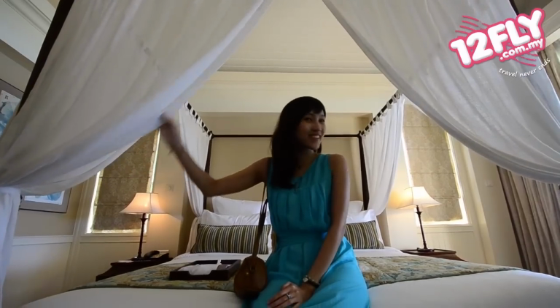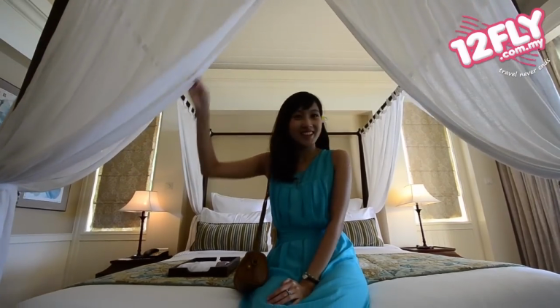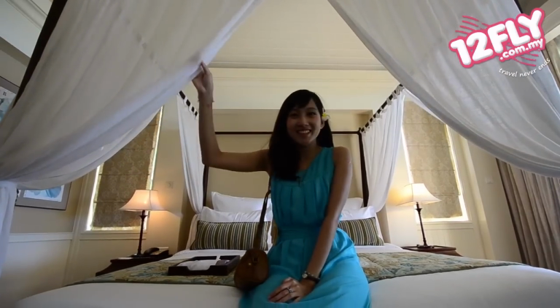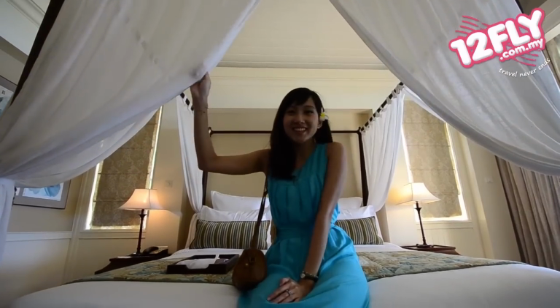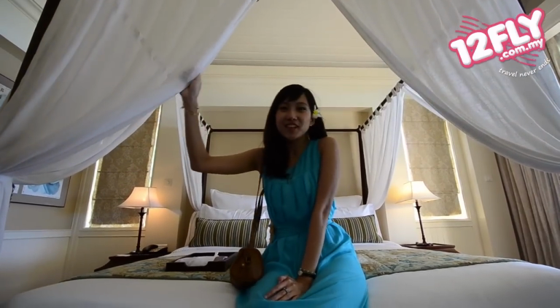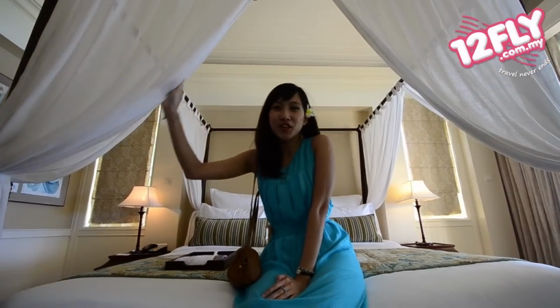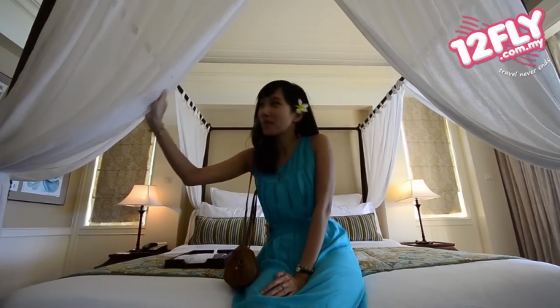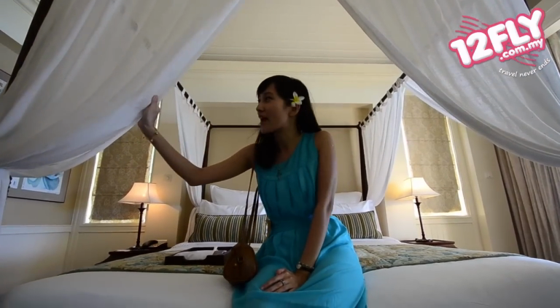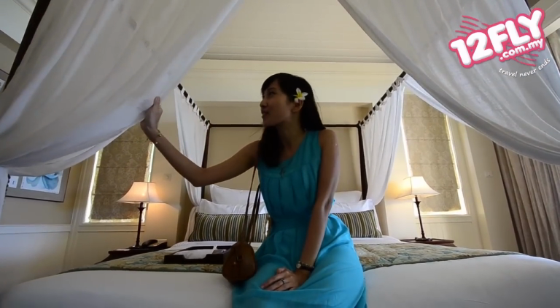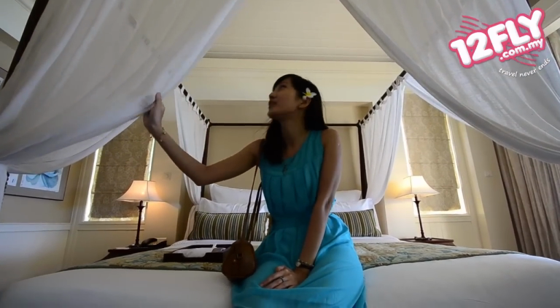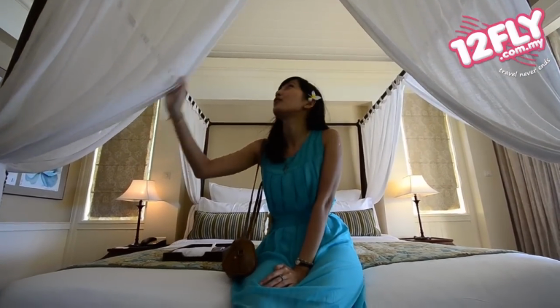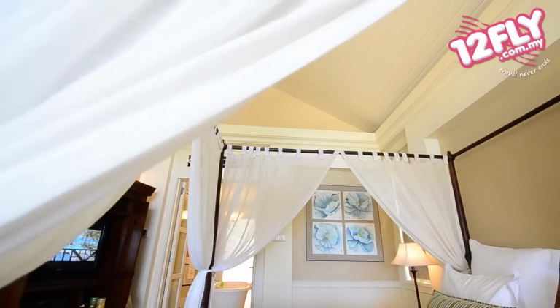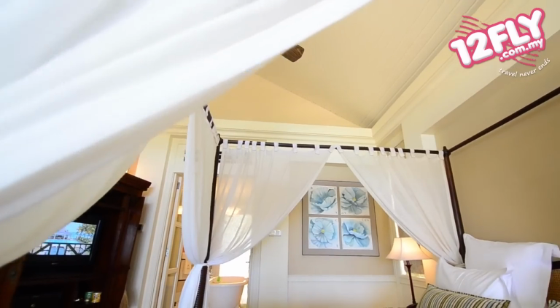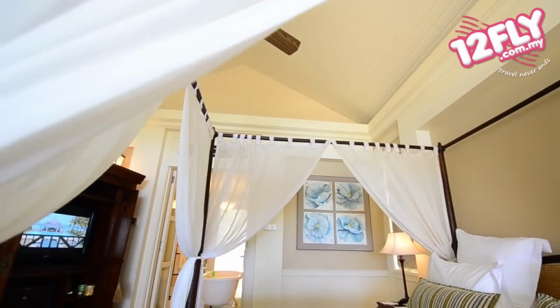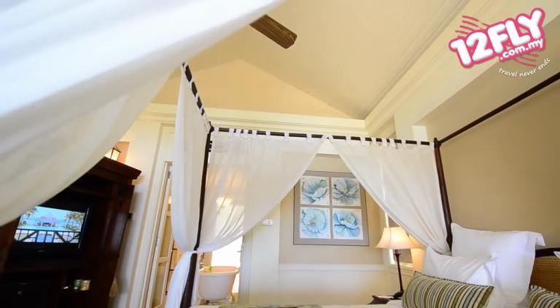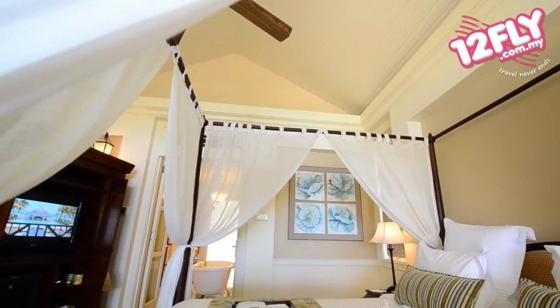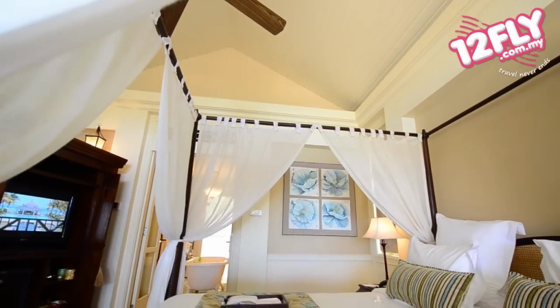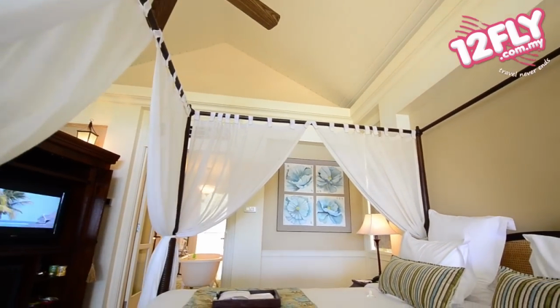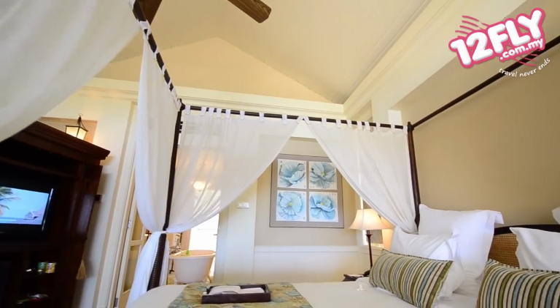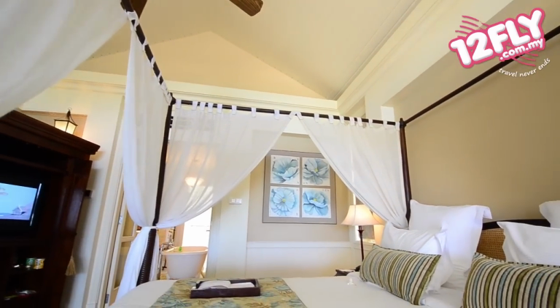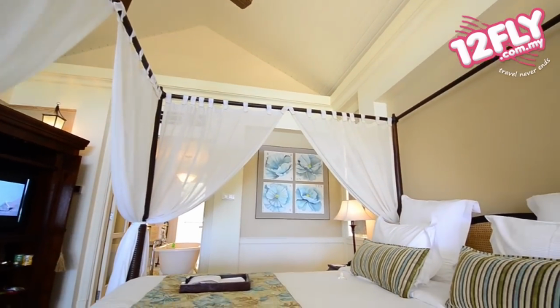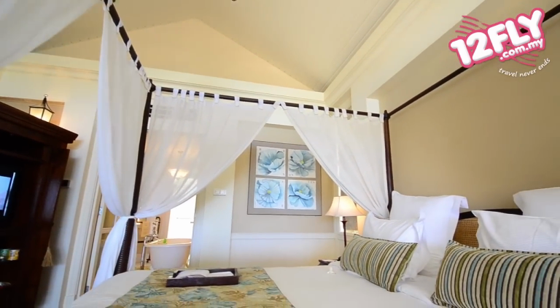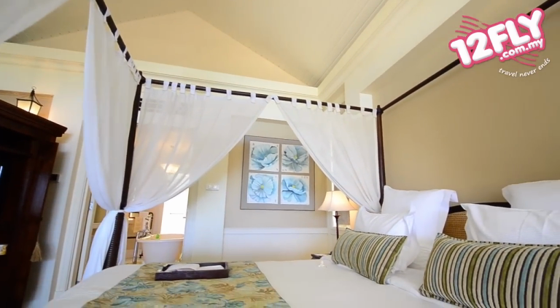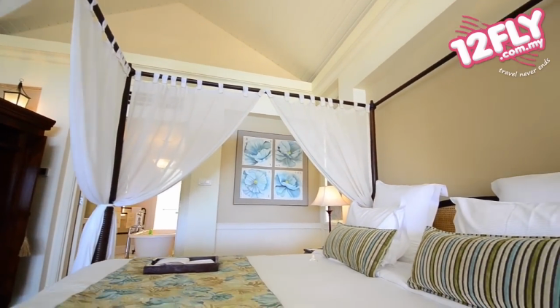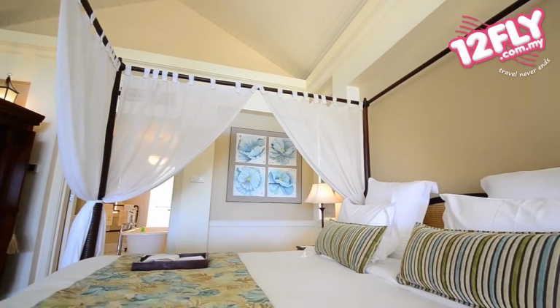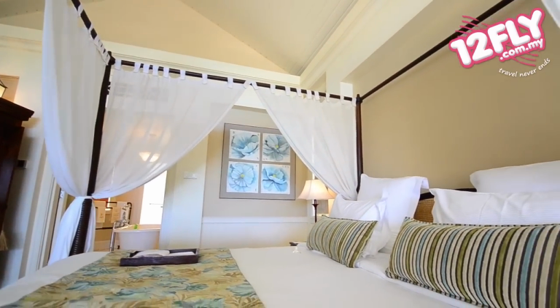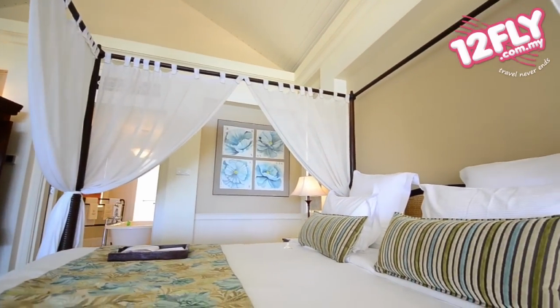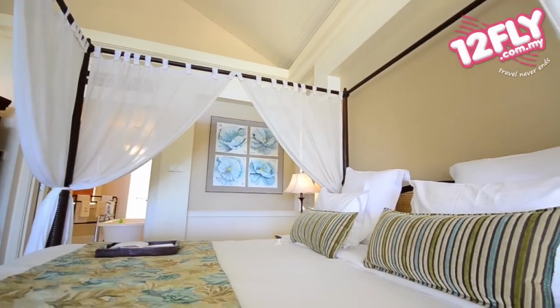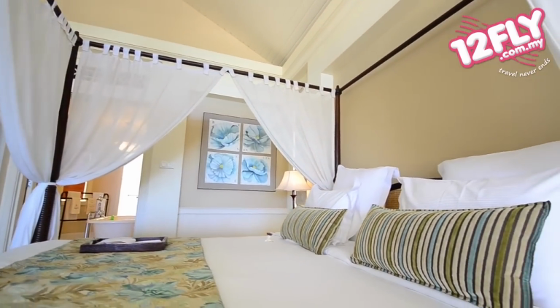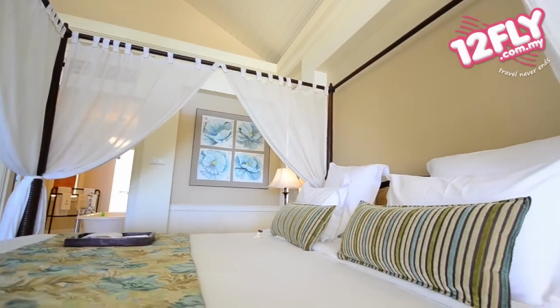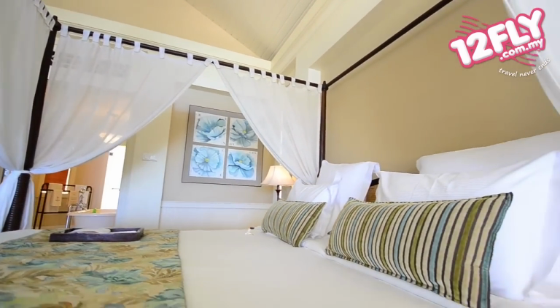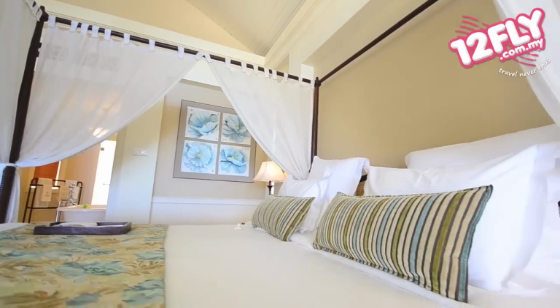This is the adjoining bedroom with the white linen draped from the four-poster bed. It creates such a romantic feeling.